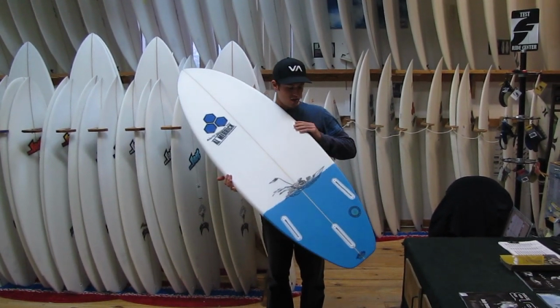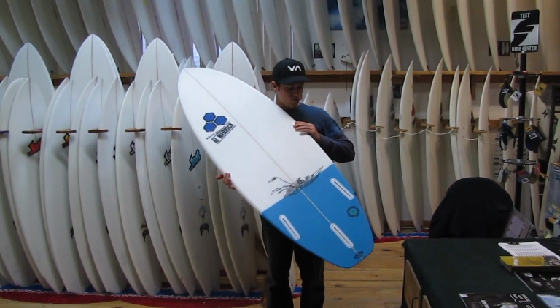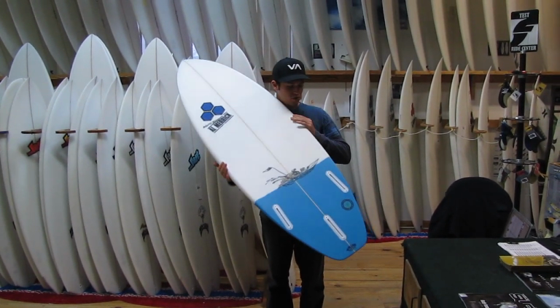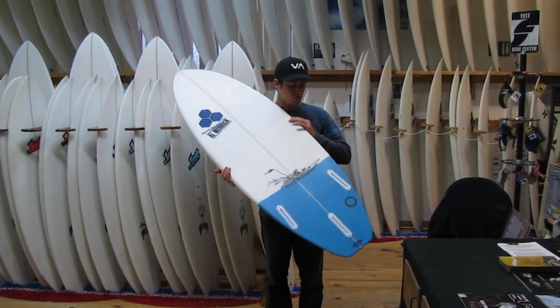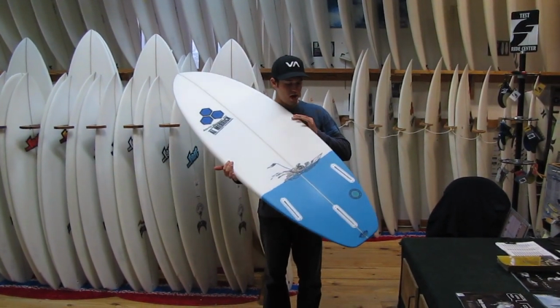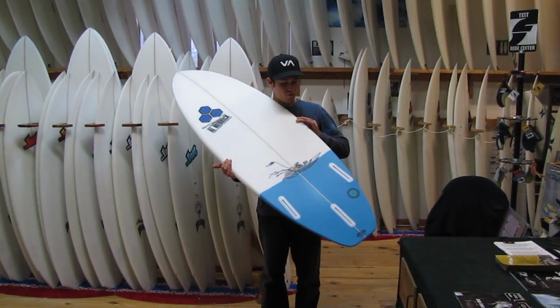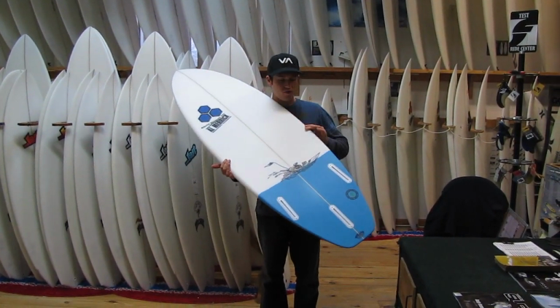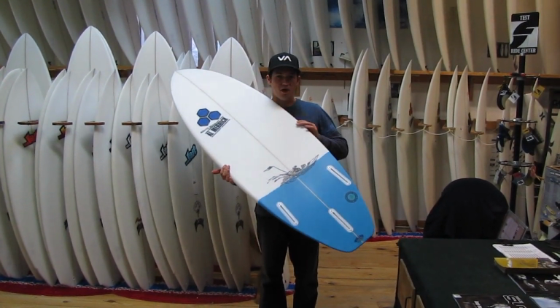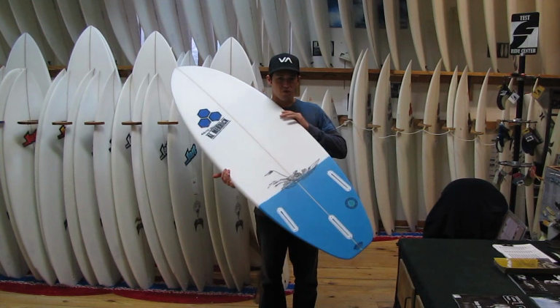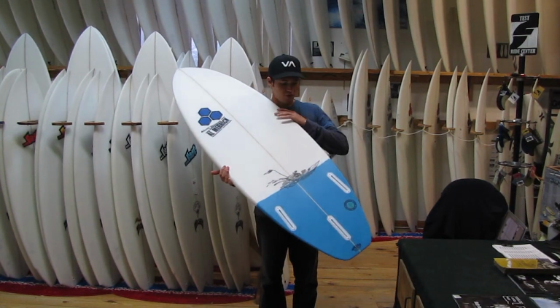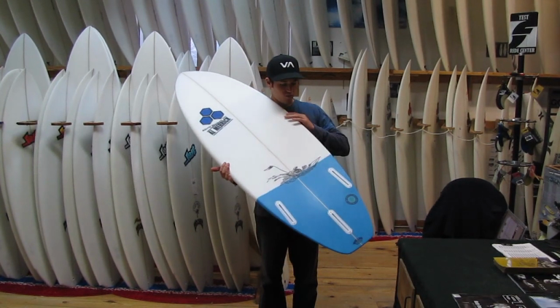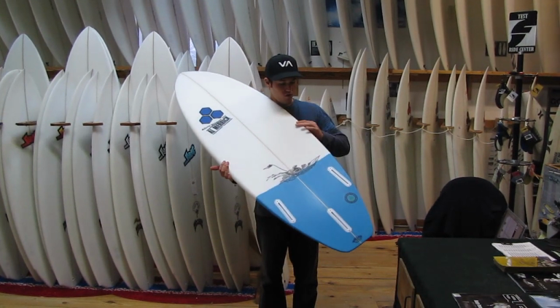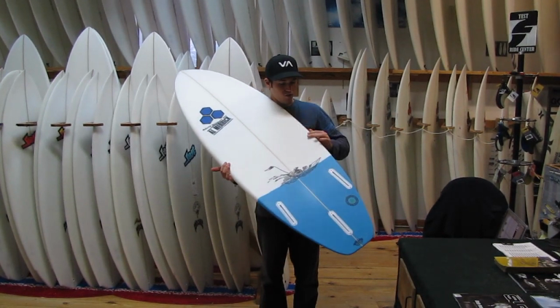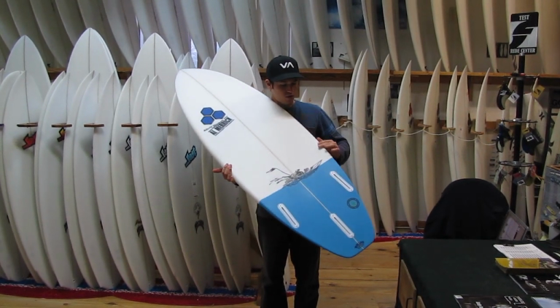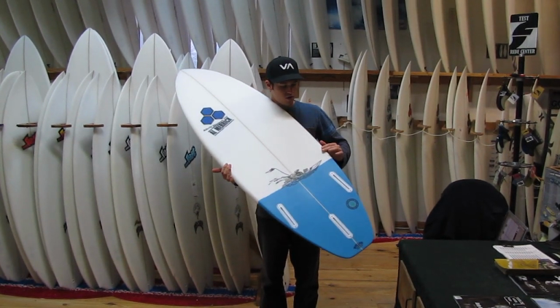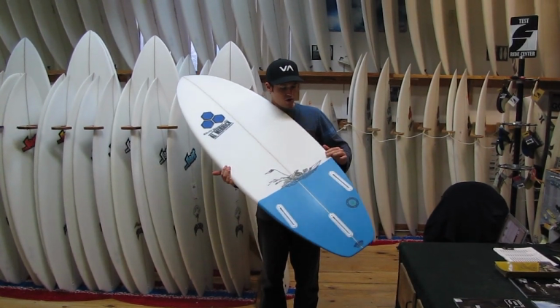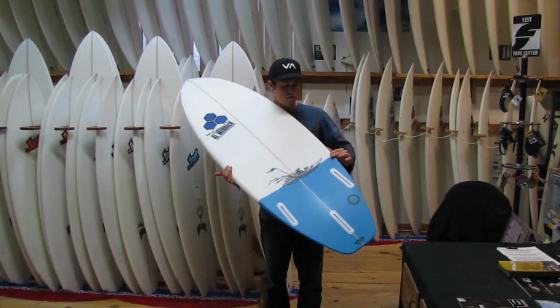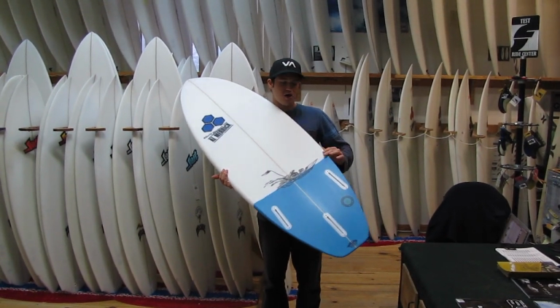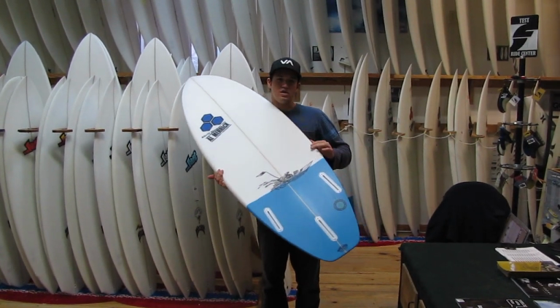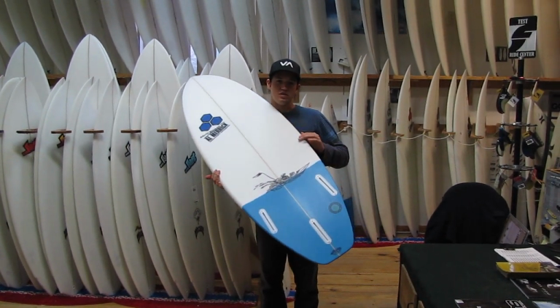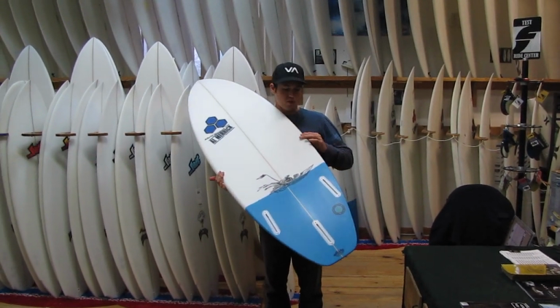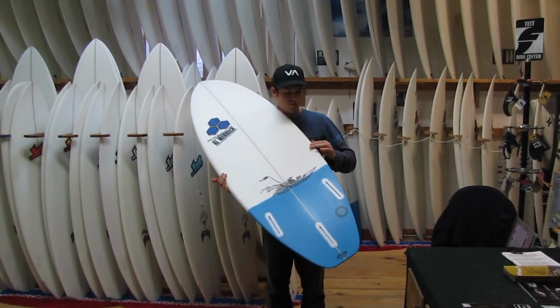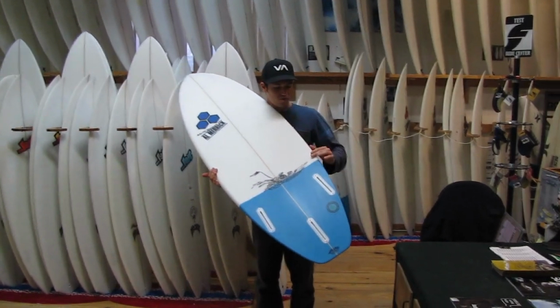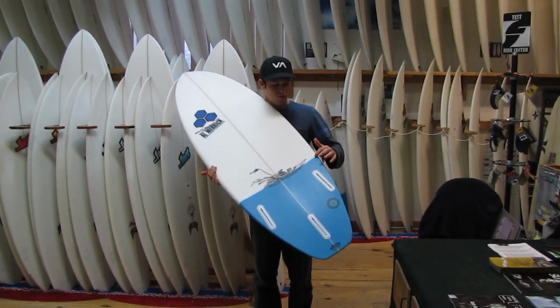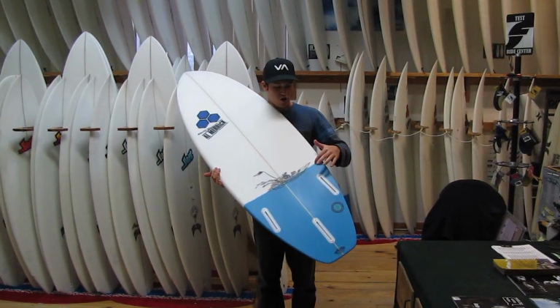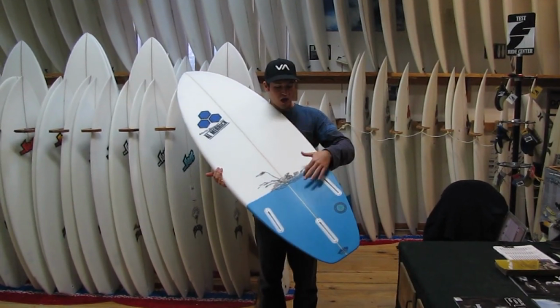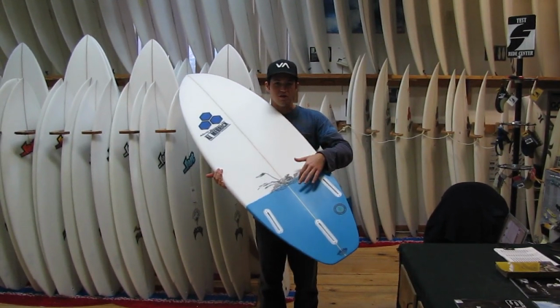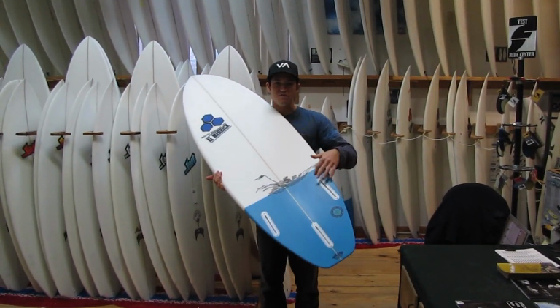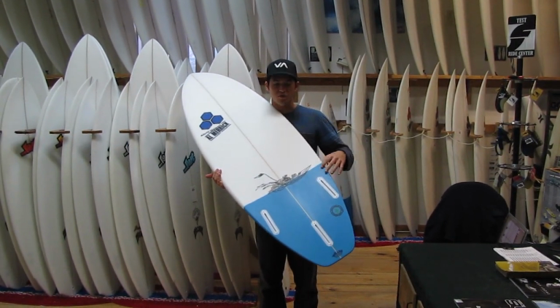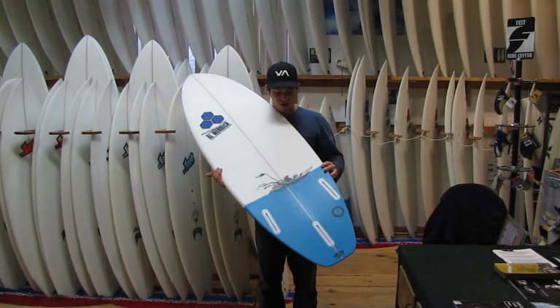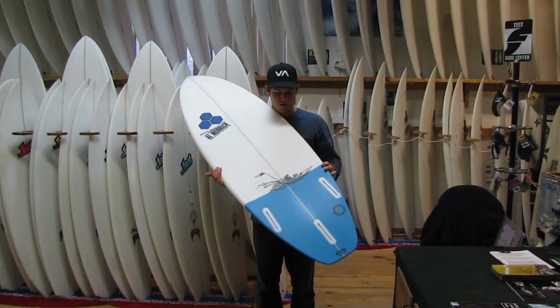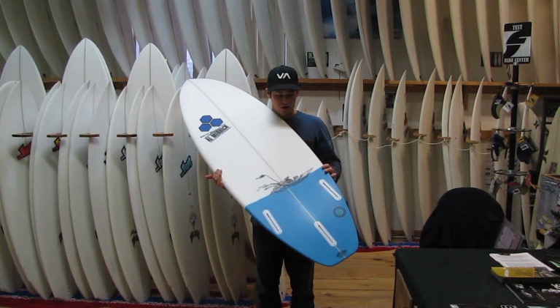We also have a pretty soft rail that rolls right about here, so right above the waterline of the blue tail there.